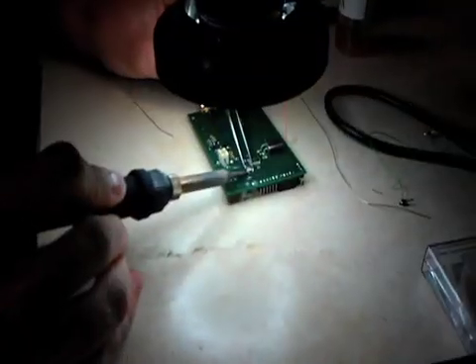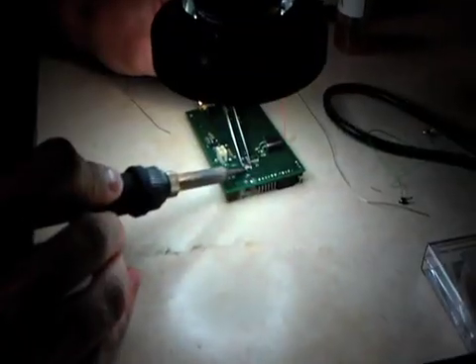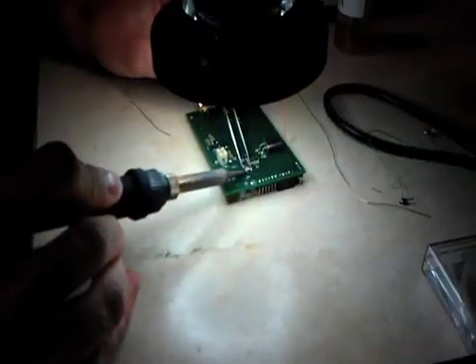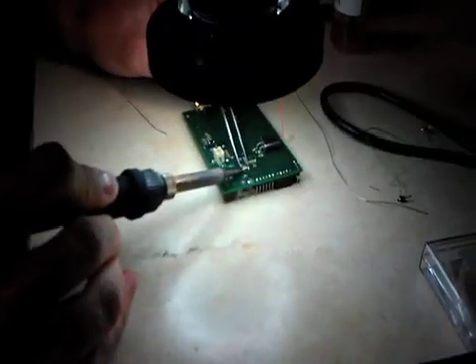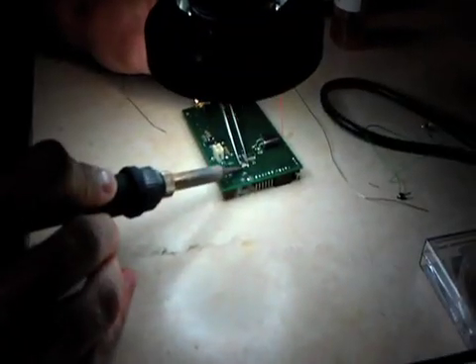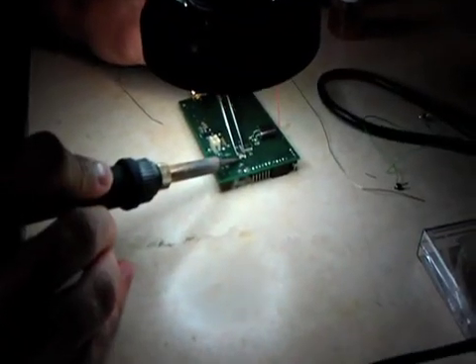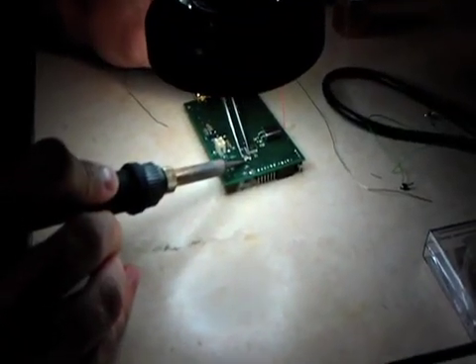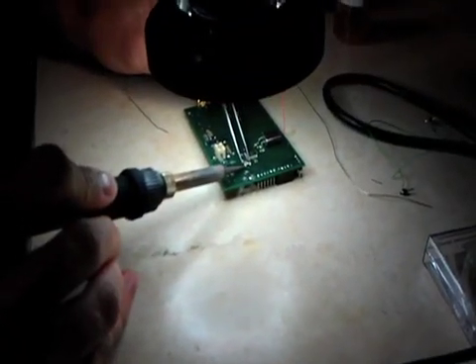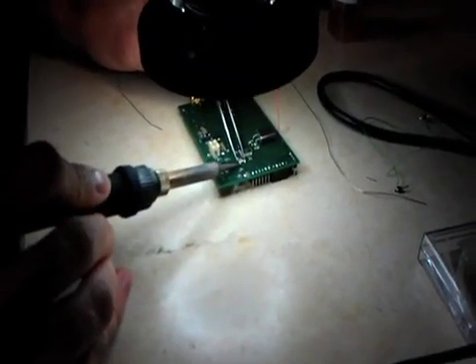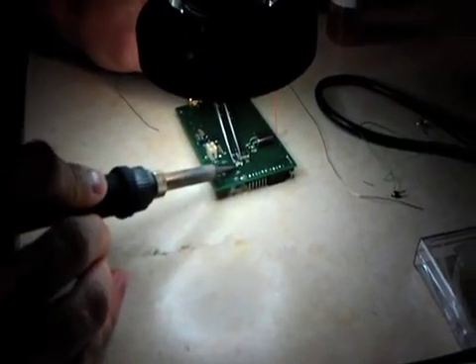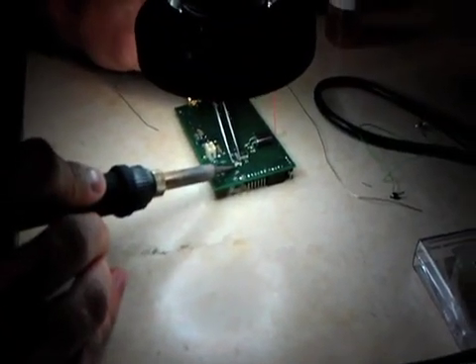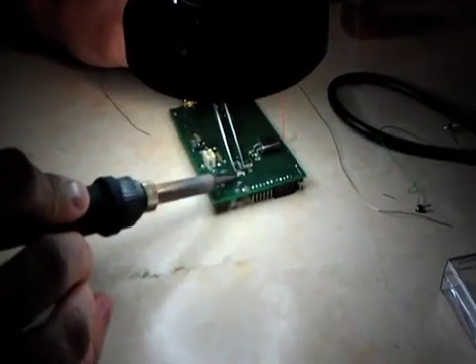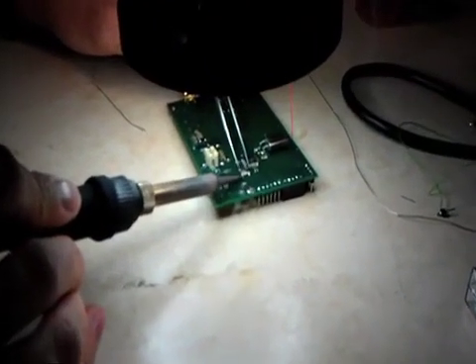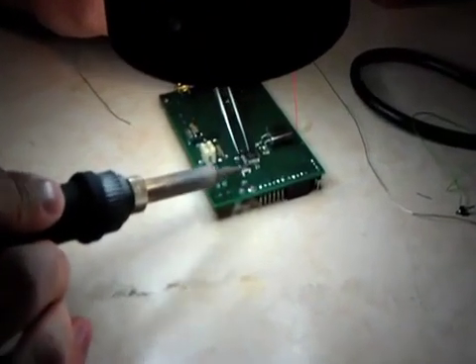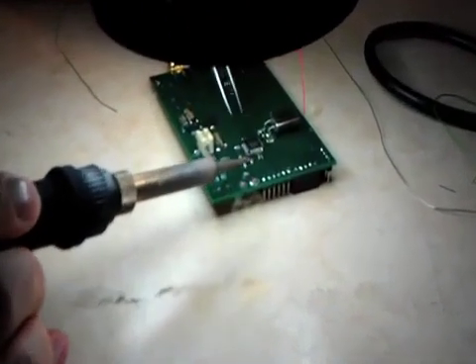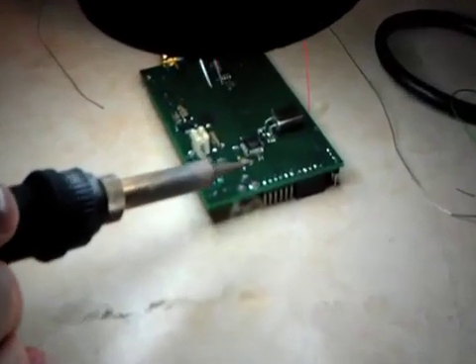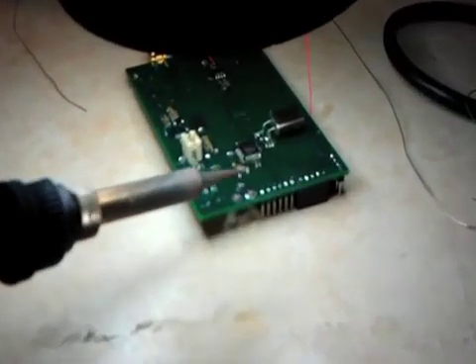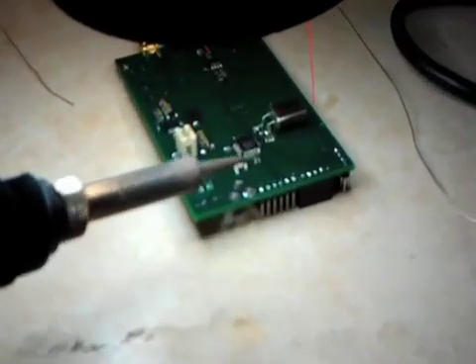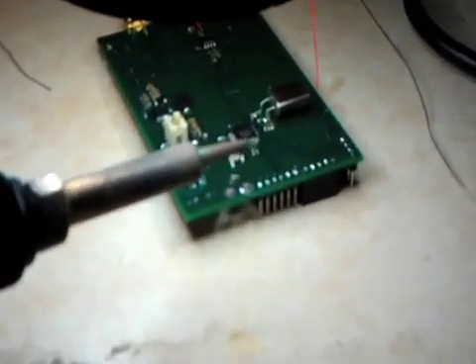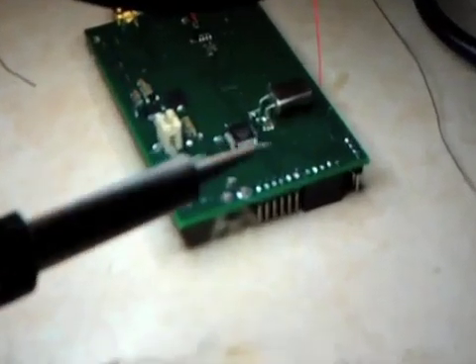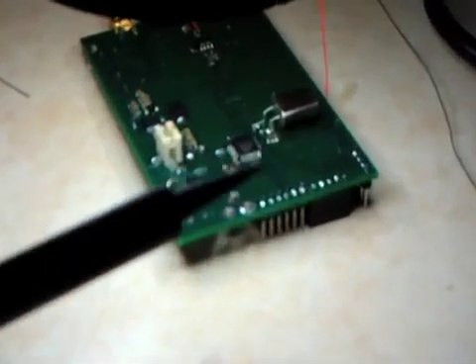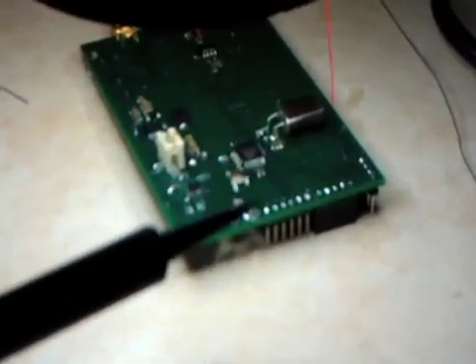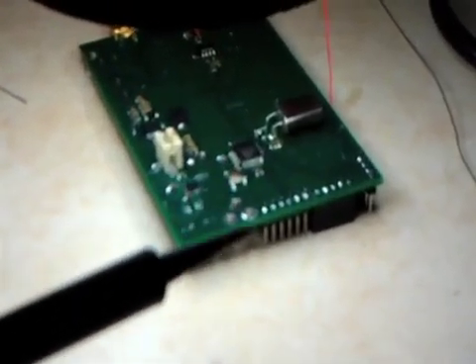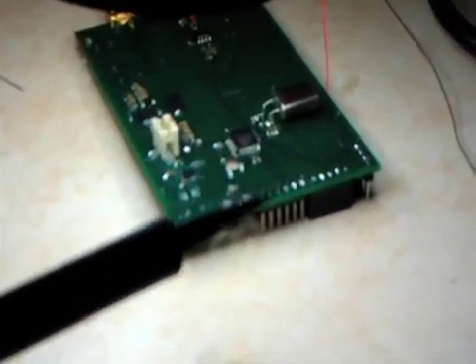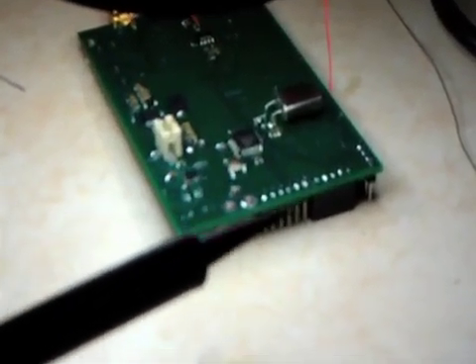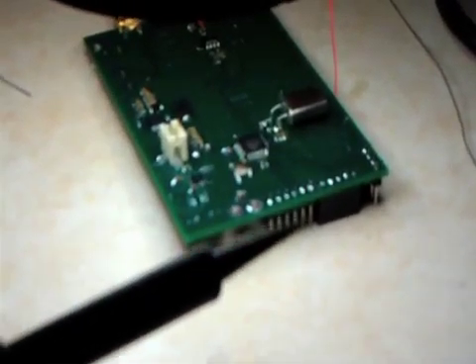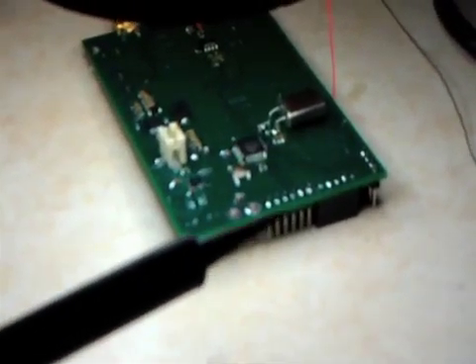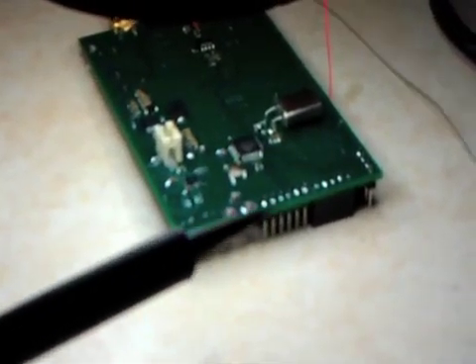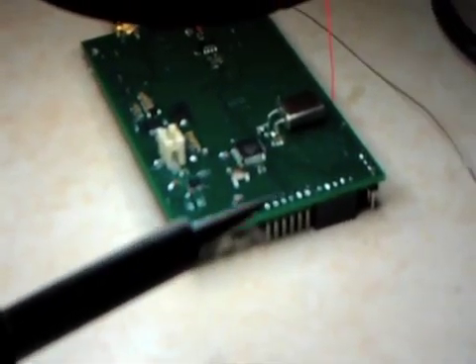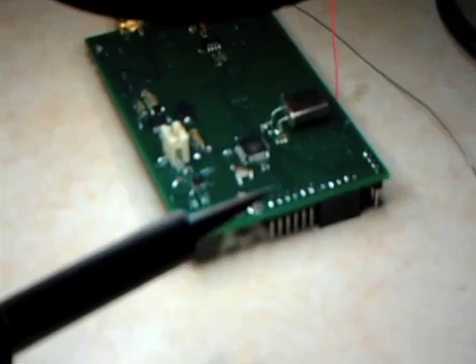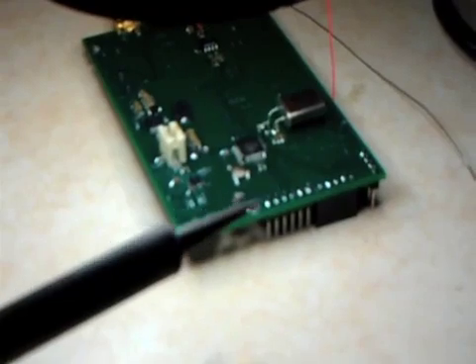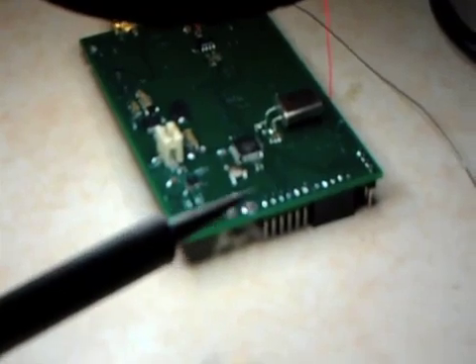In ECE-764 microwave circuit design, you get to build your very own radar gun.